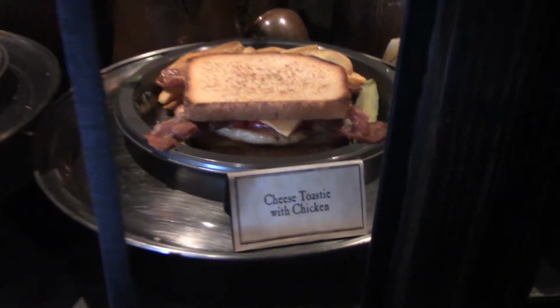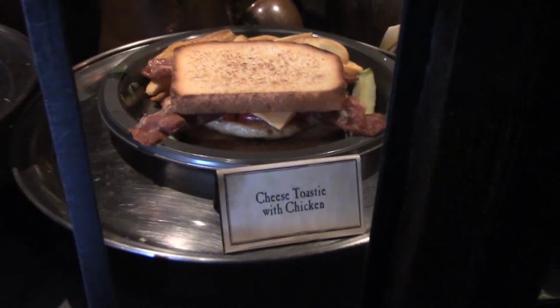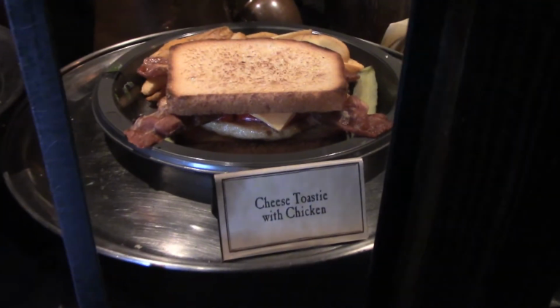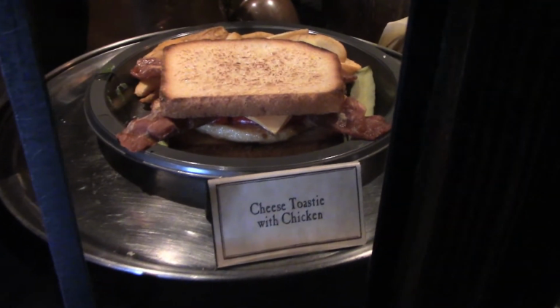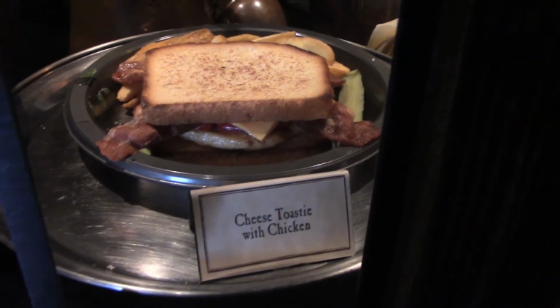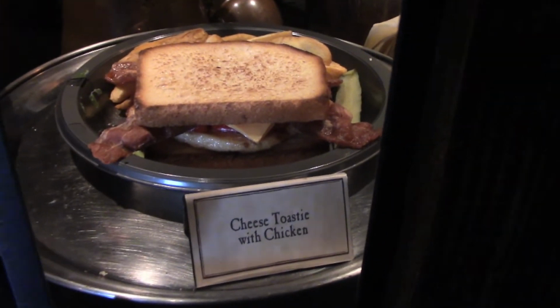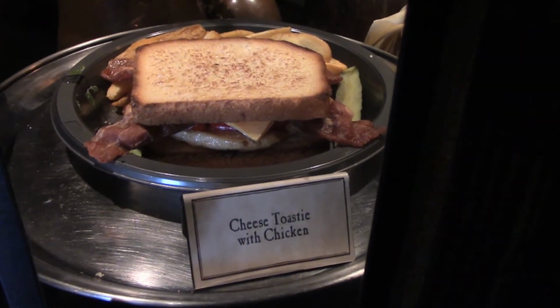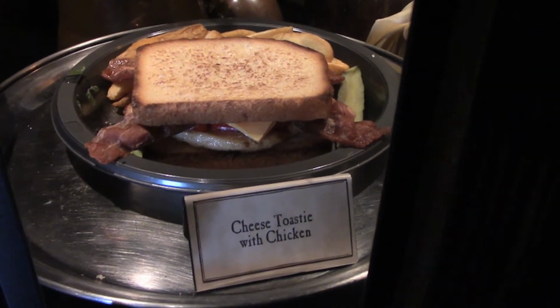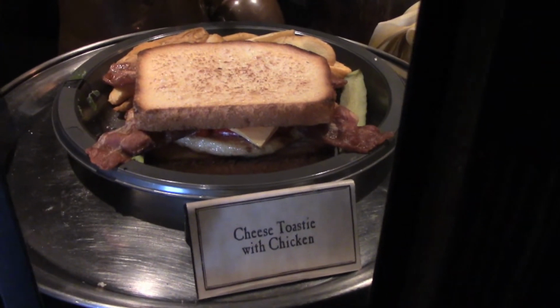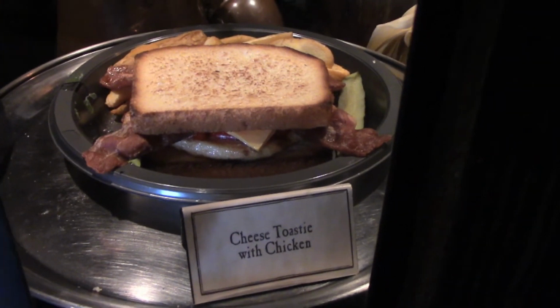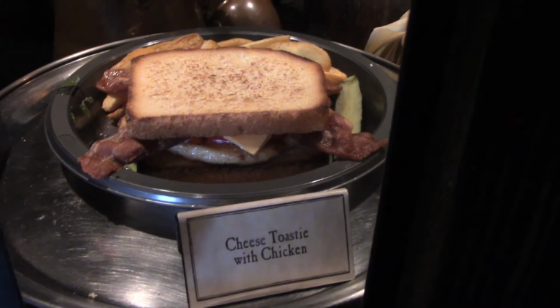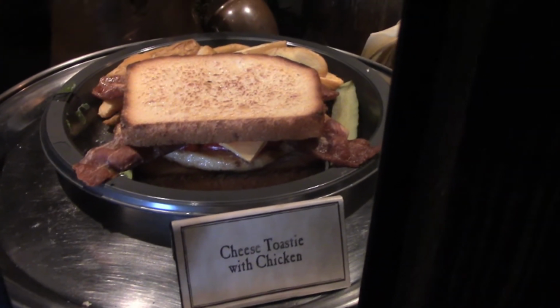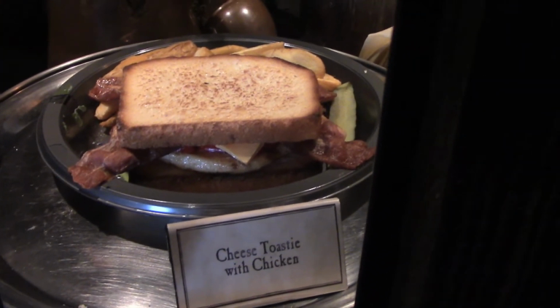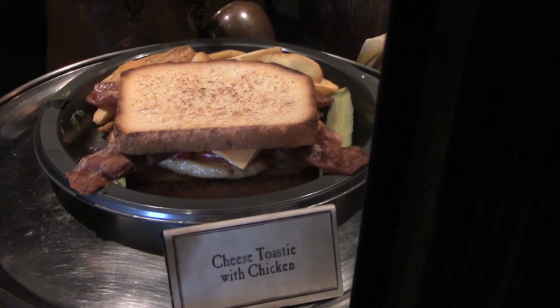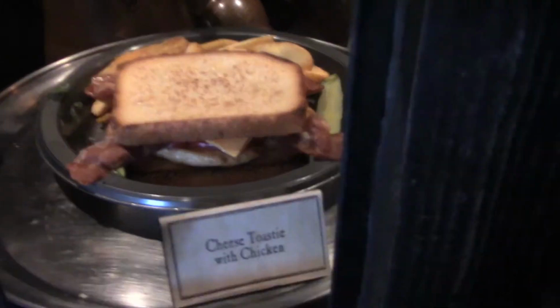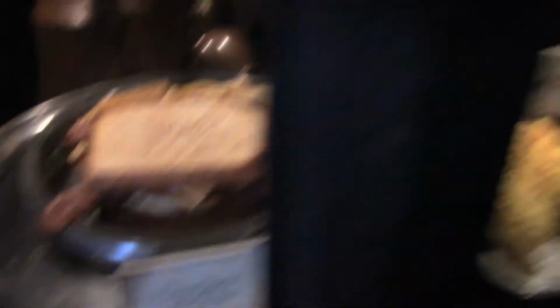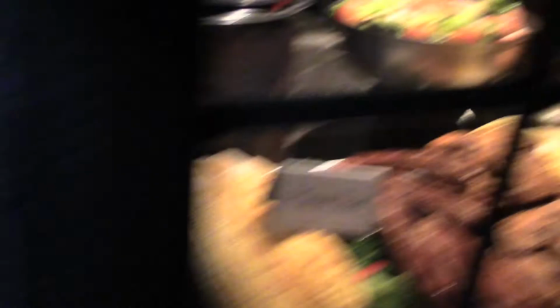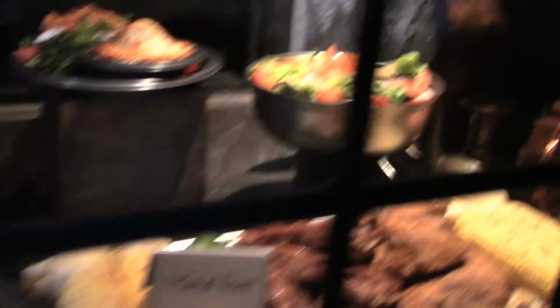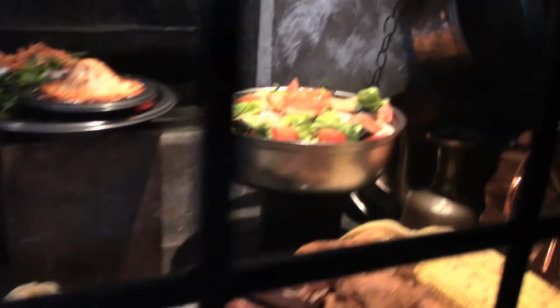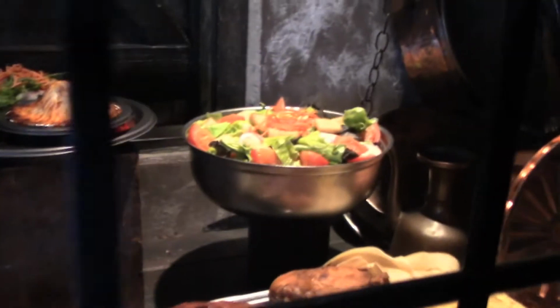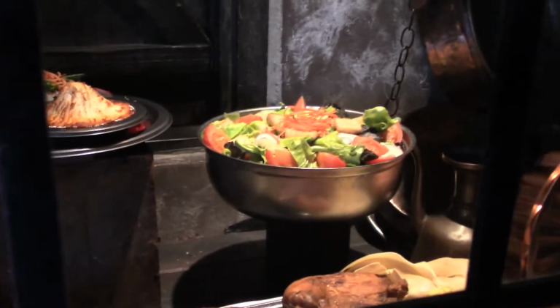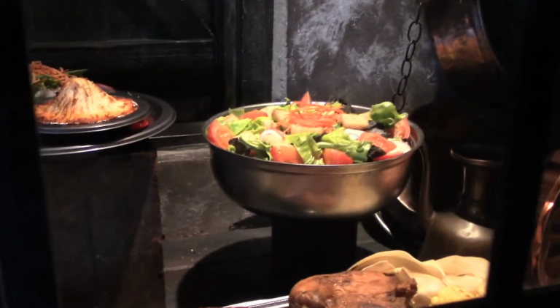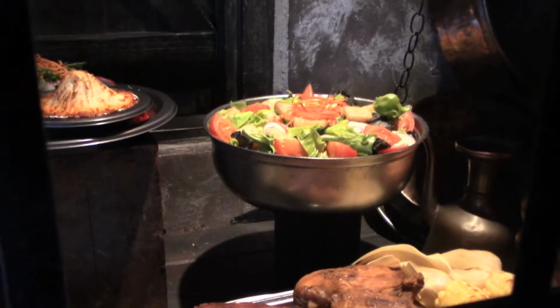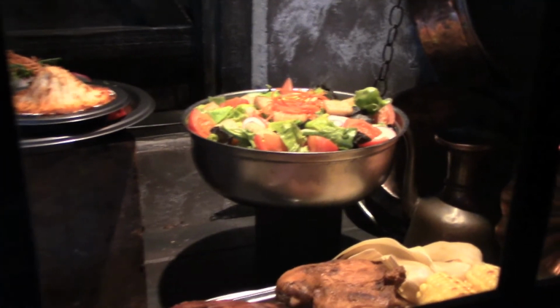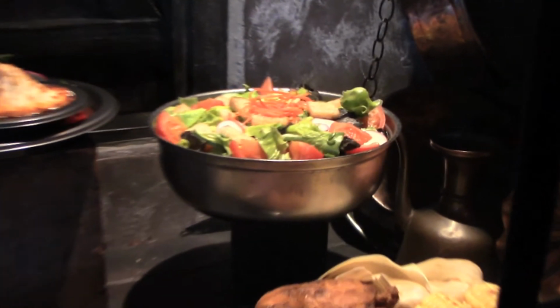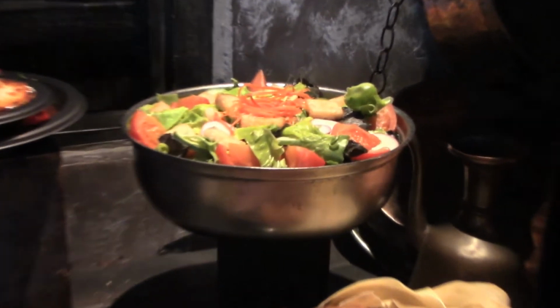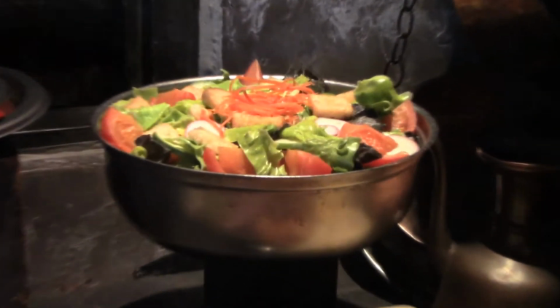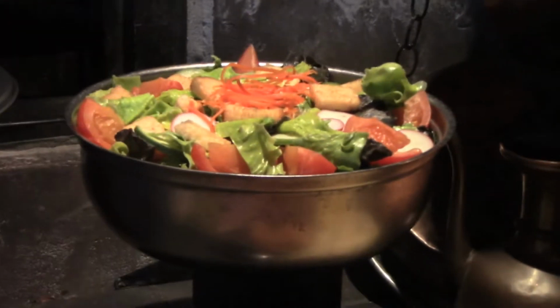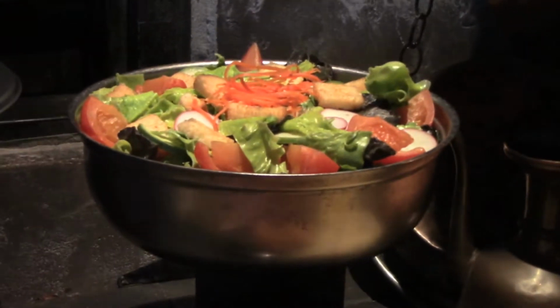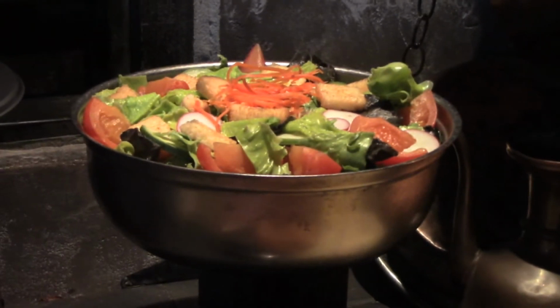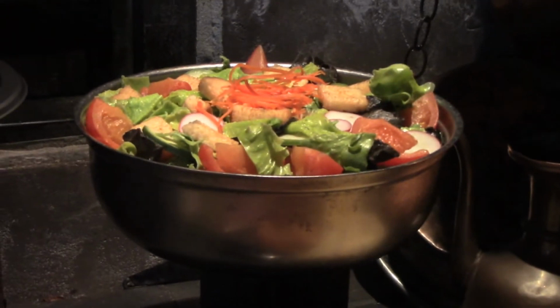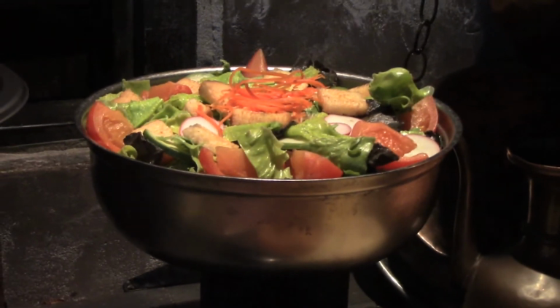The one I'm going for today is right there — the cheese toasty with chicken. And let's not forget, there's a salad.